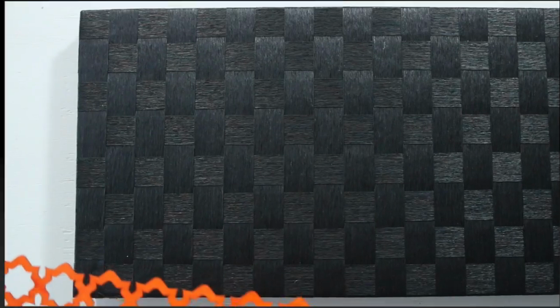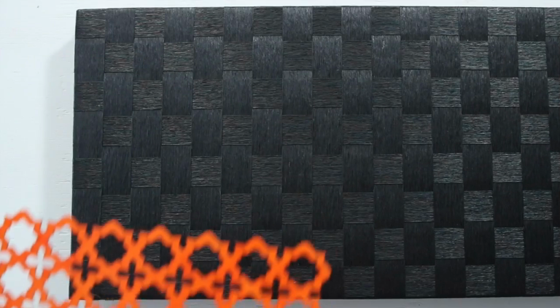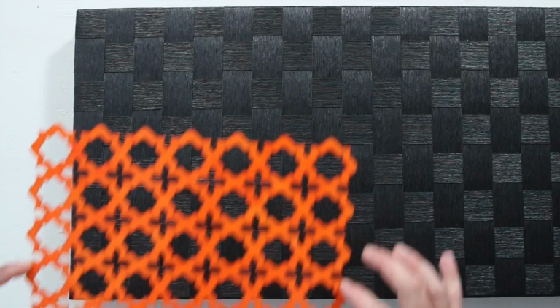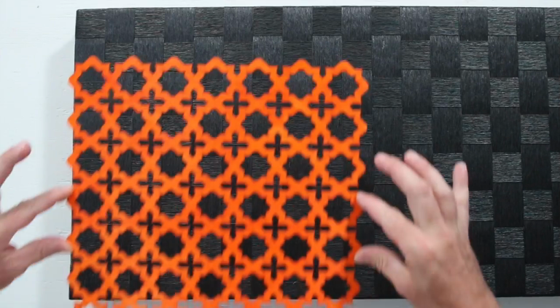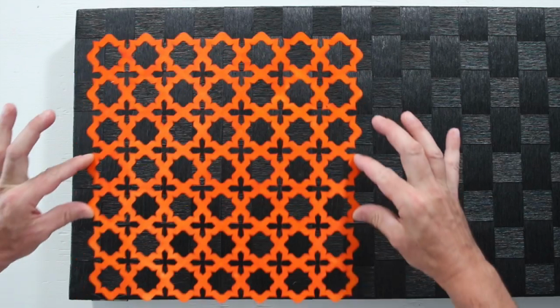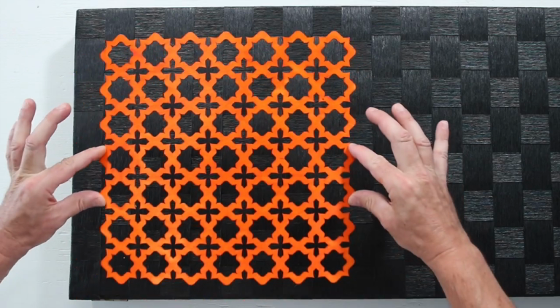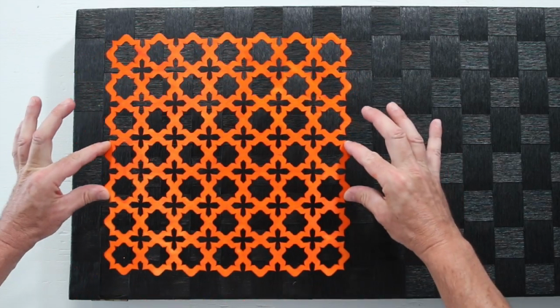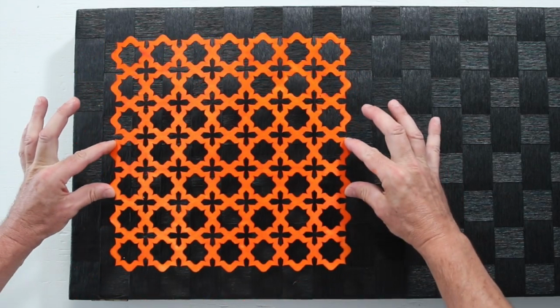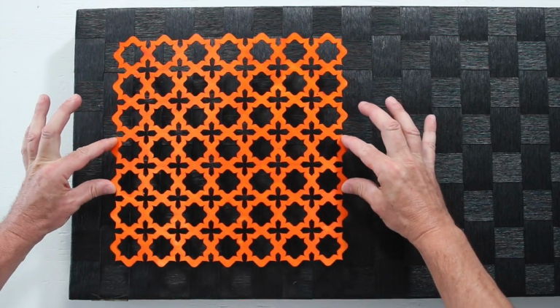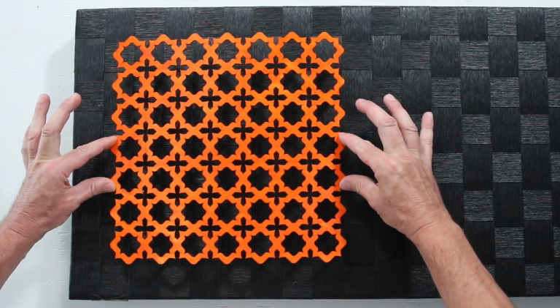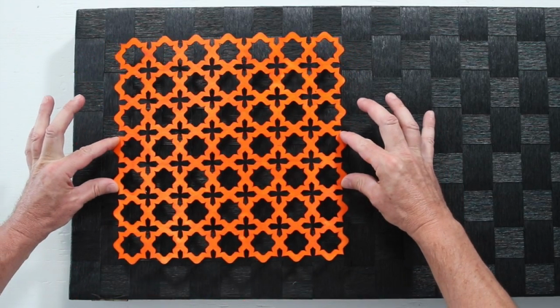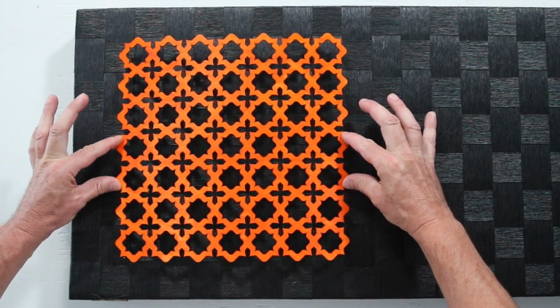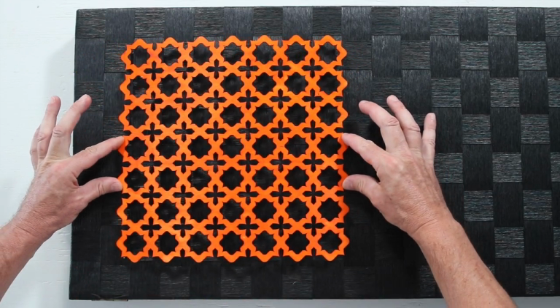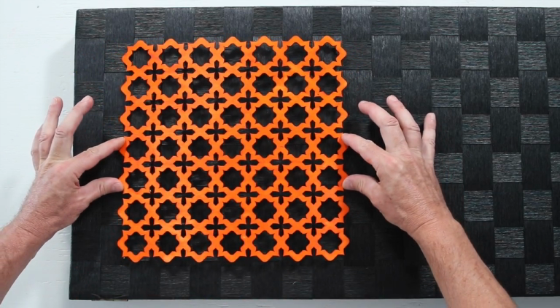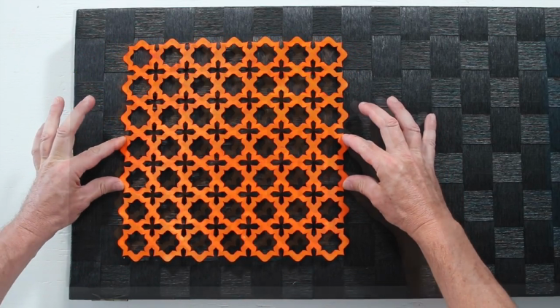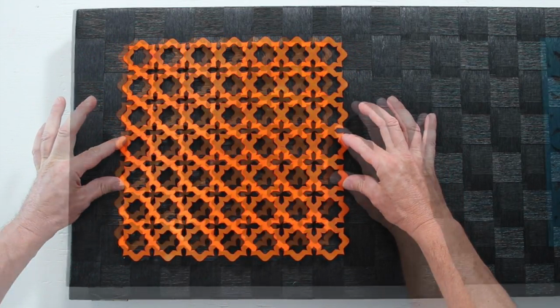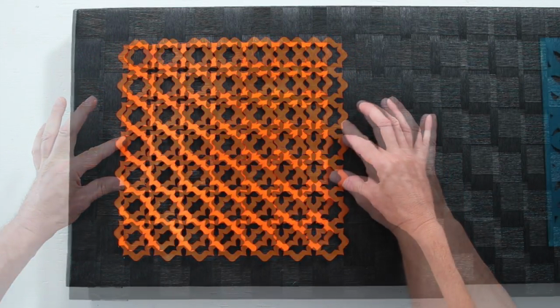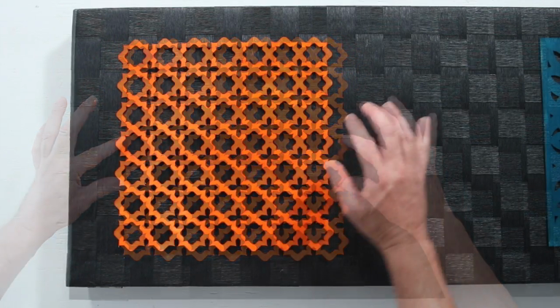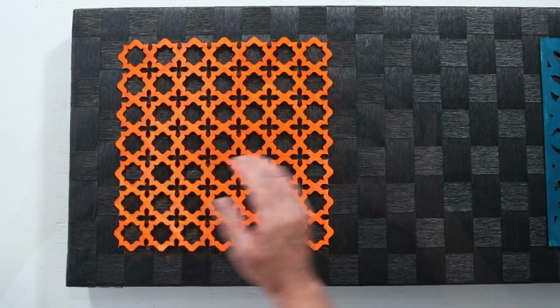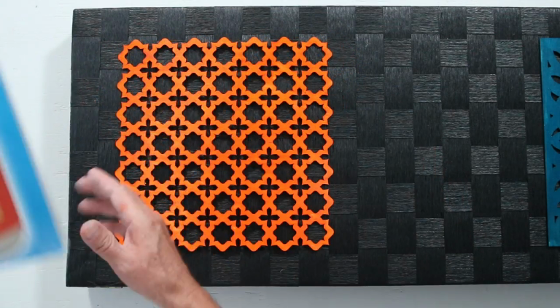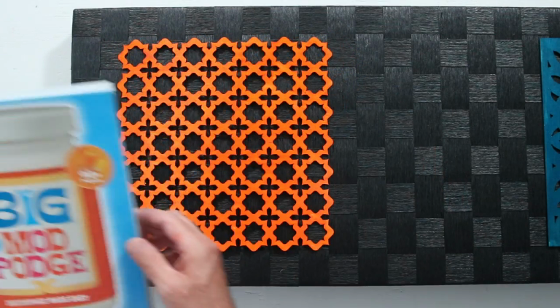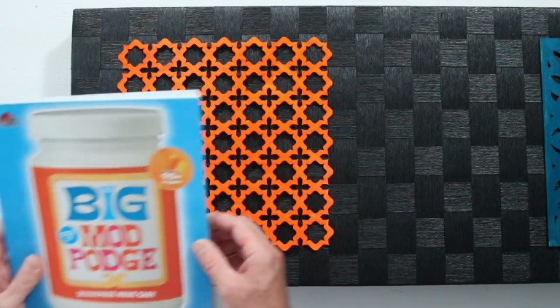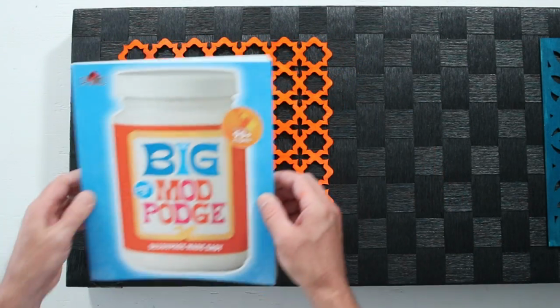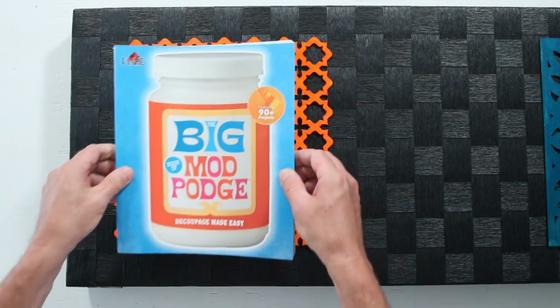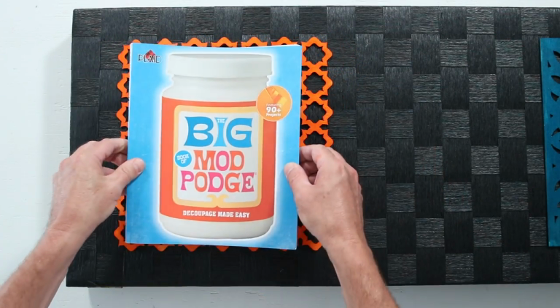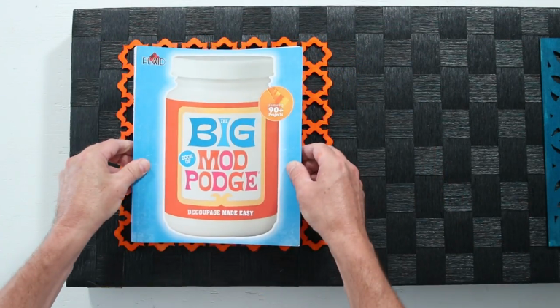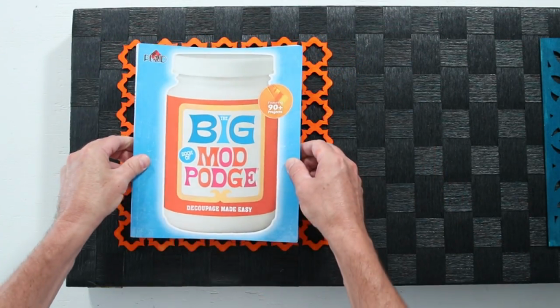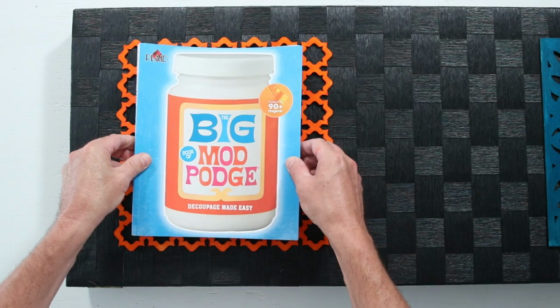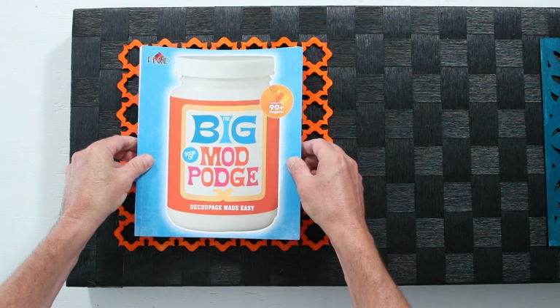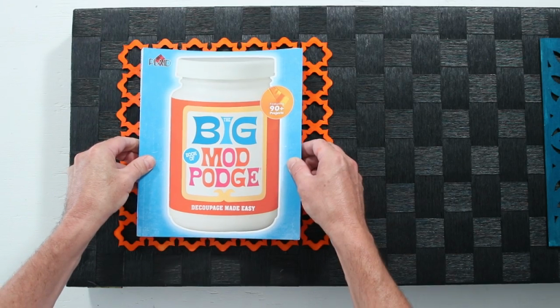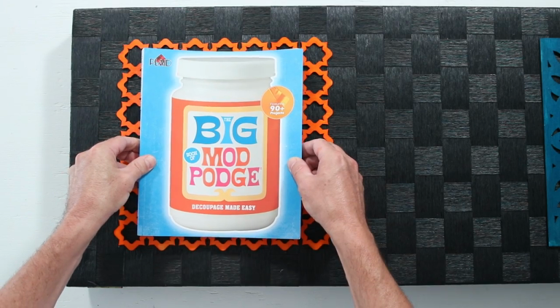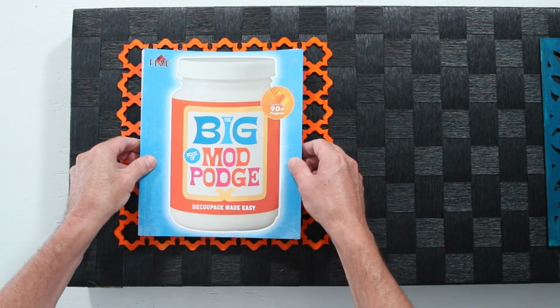Use heavy duty glue to attach the wood cutouts to the screen. Use a book as a weight during drying.